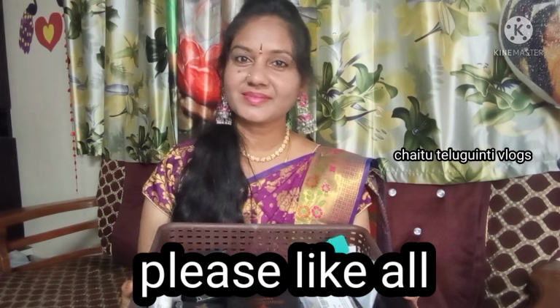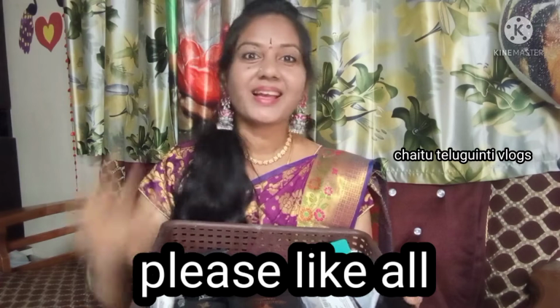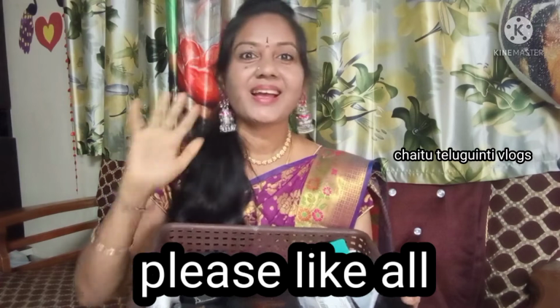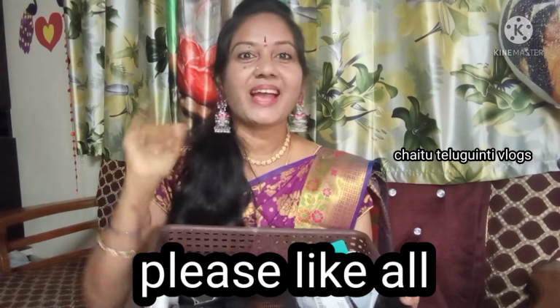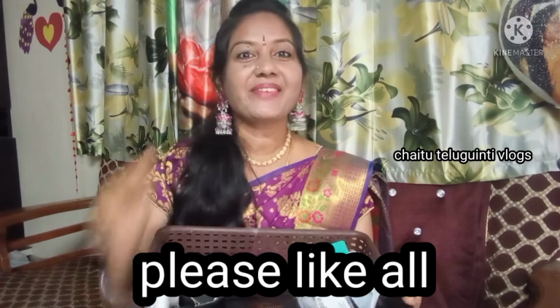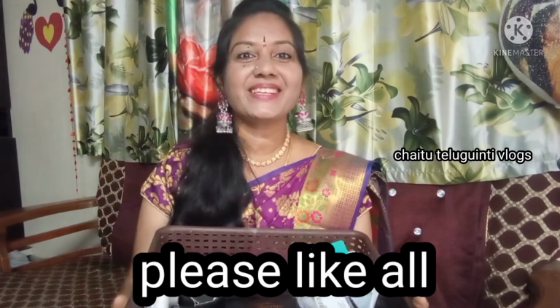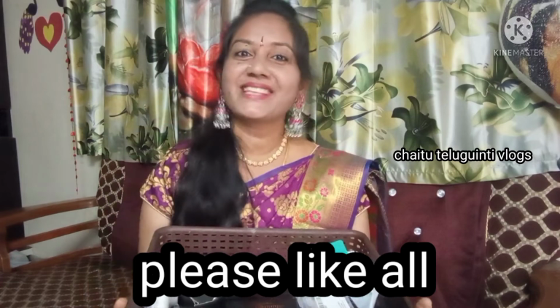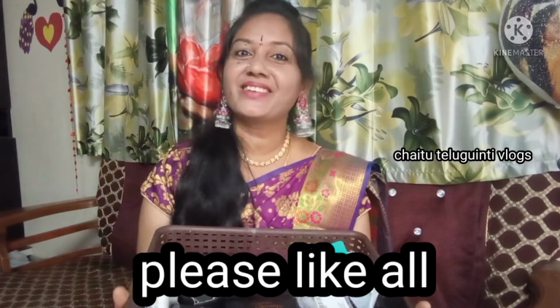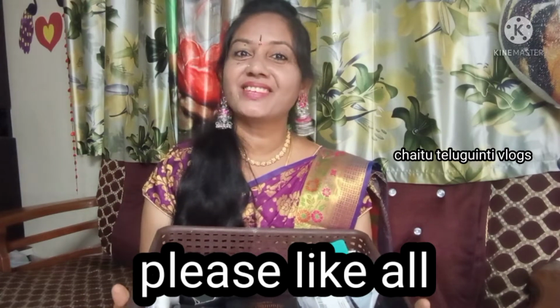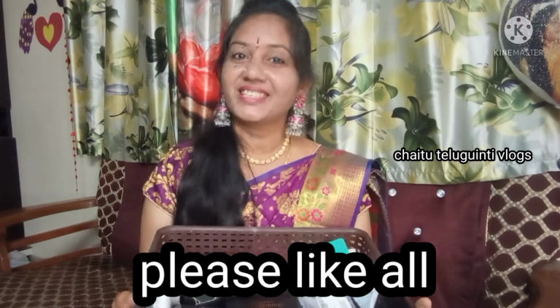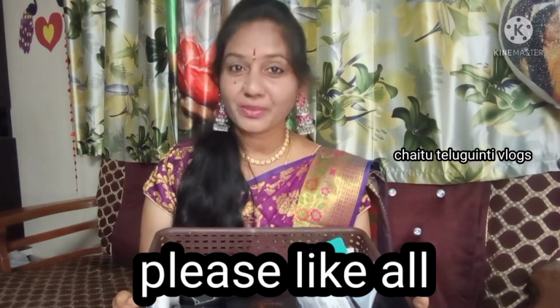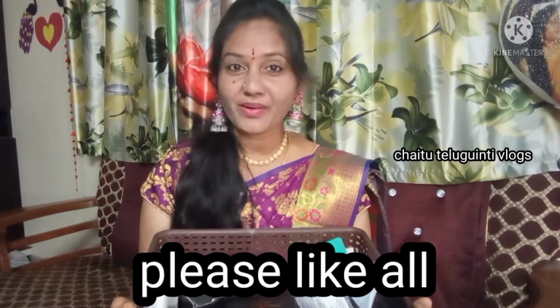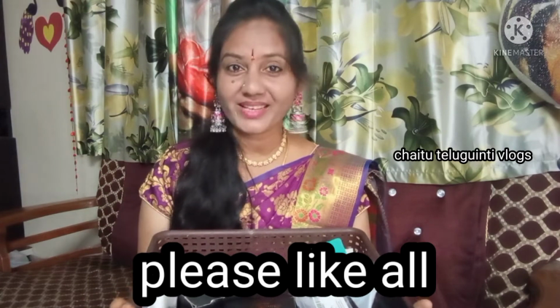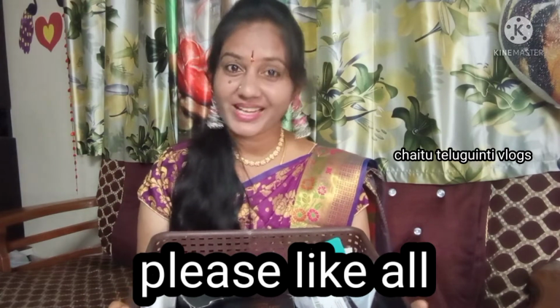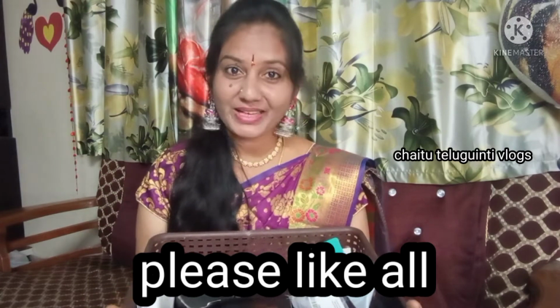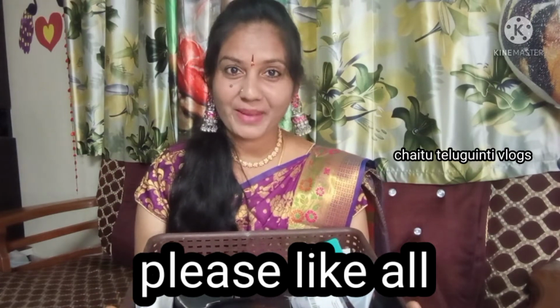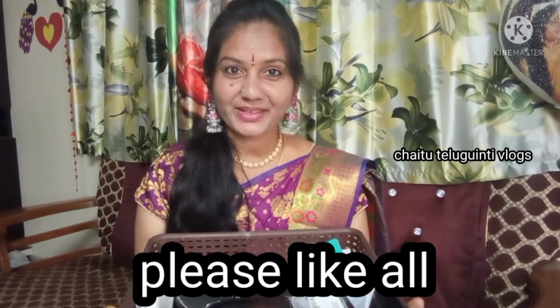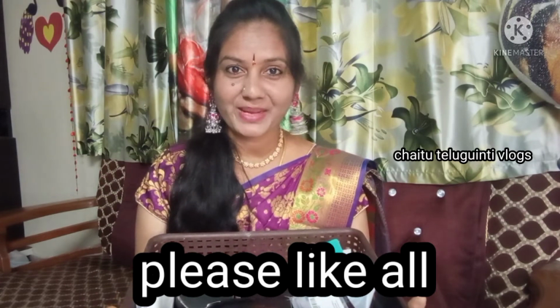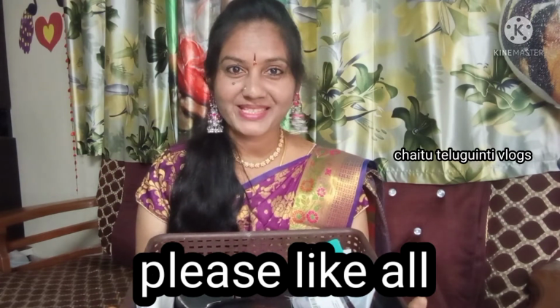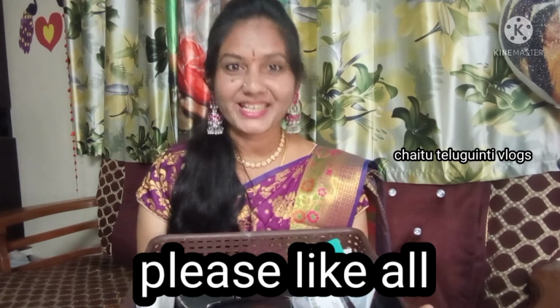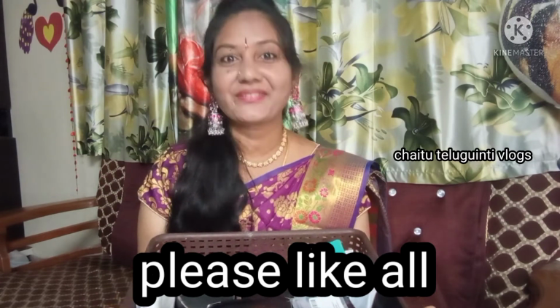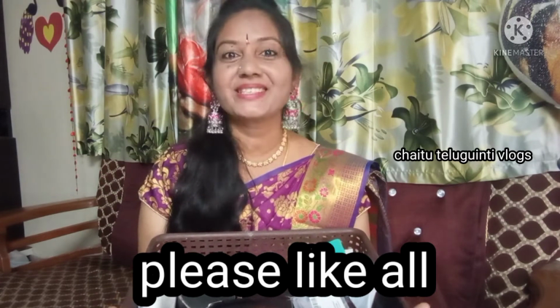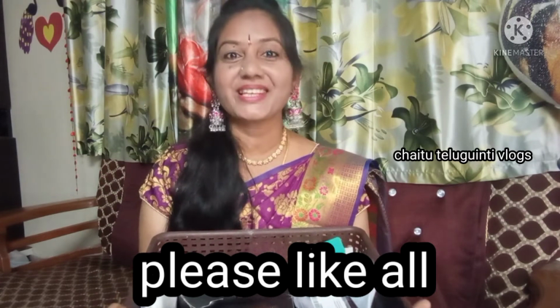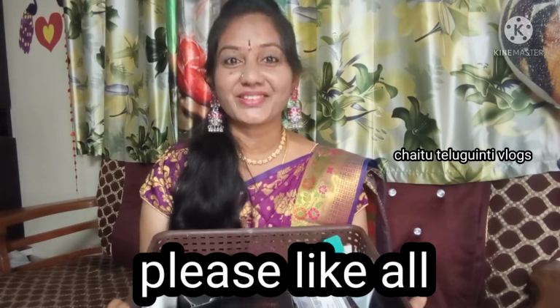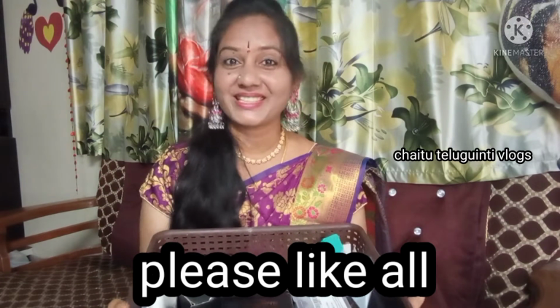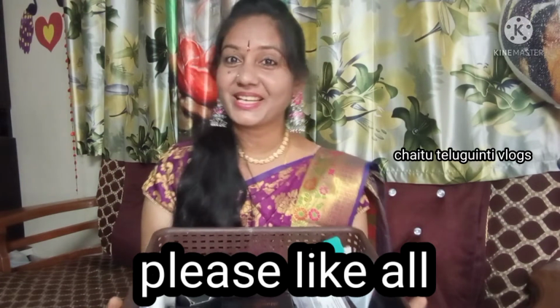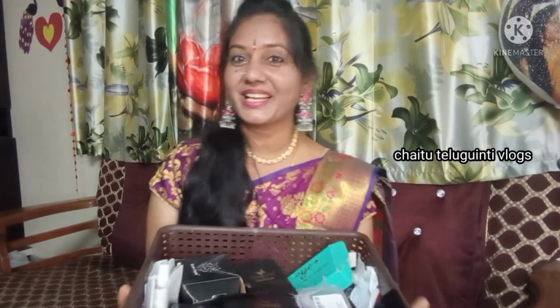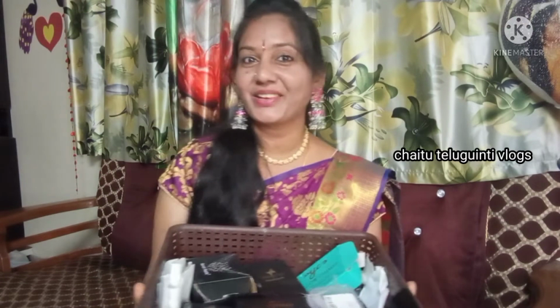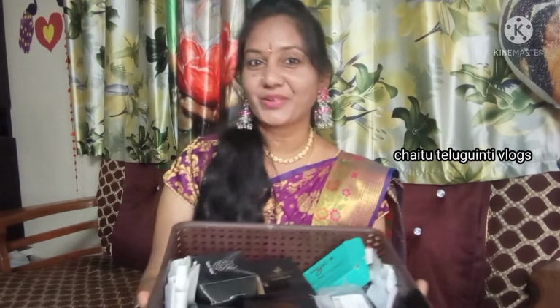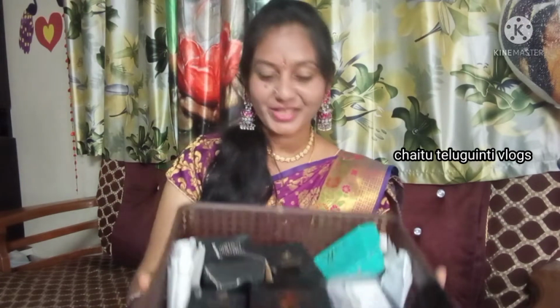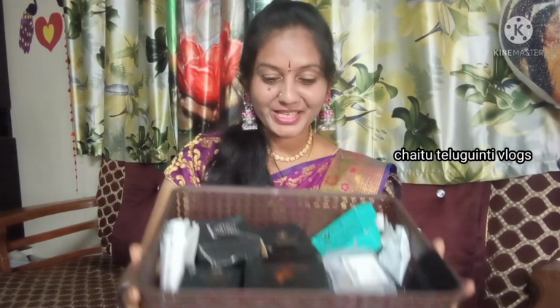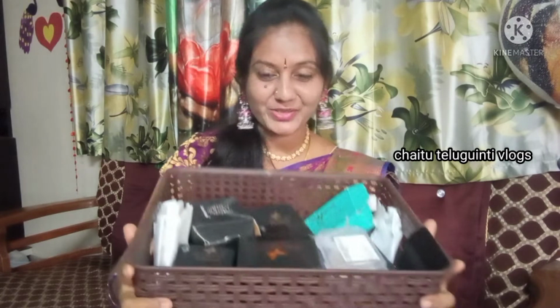Hi friends! Hello everyone! Welcome back to my channel. Friends, today I have a little bit of joy.